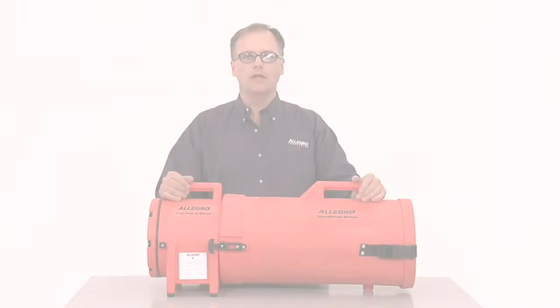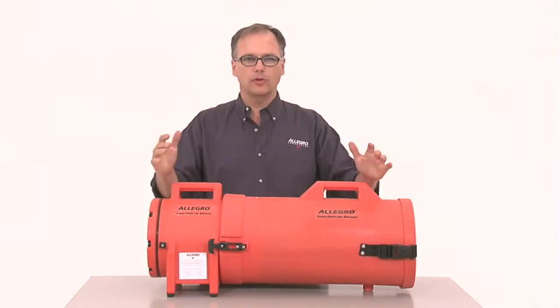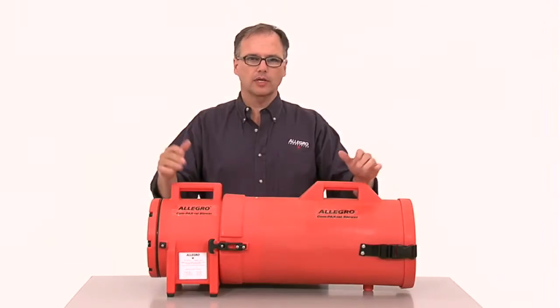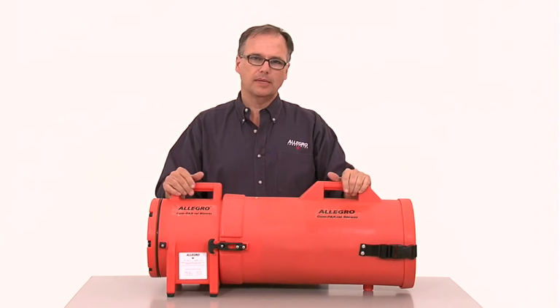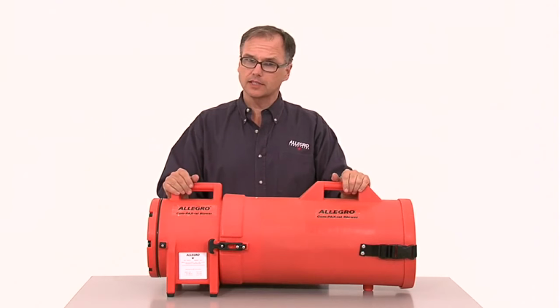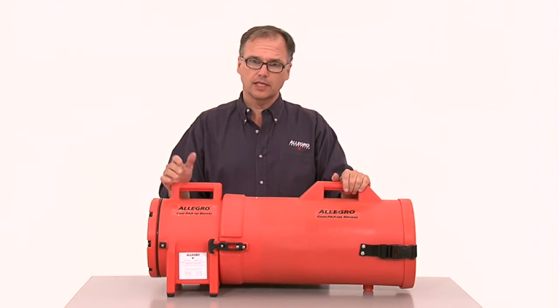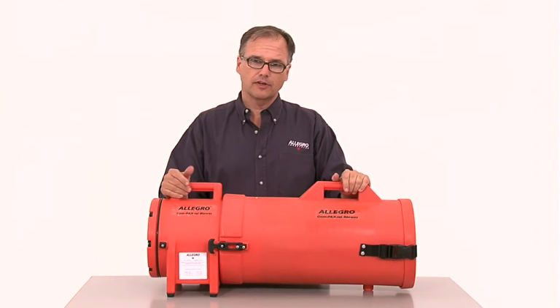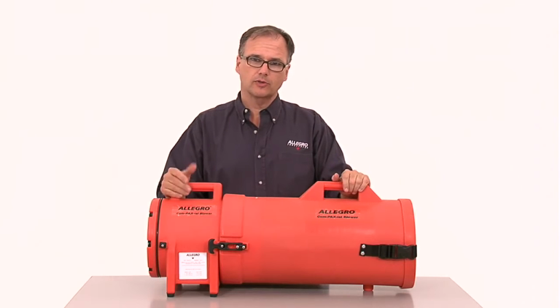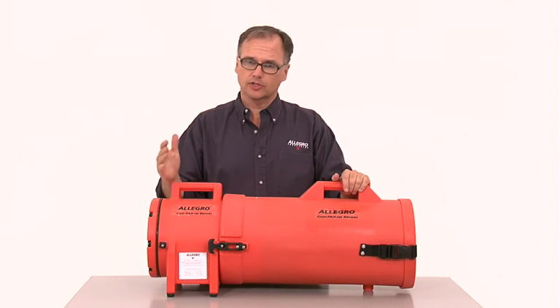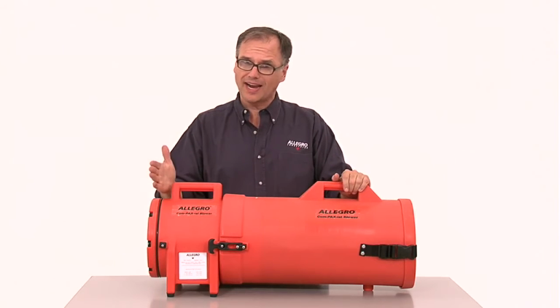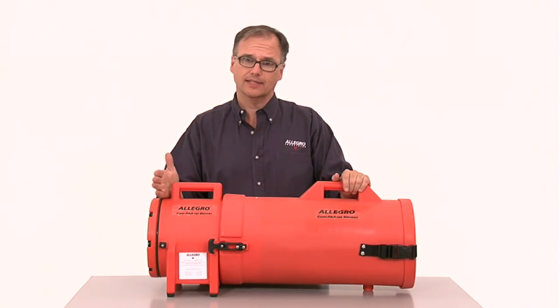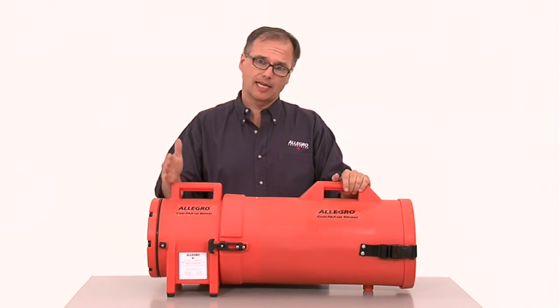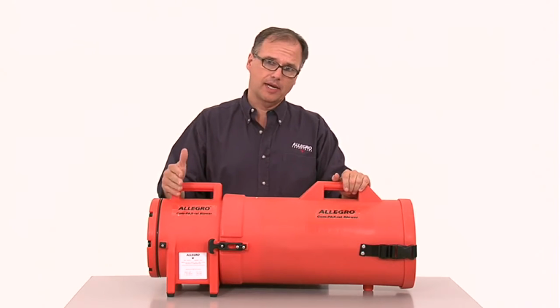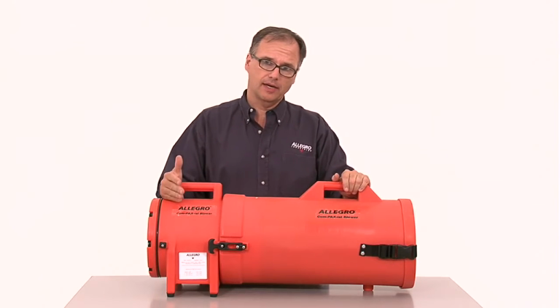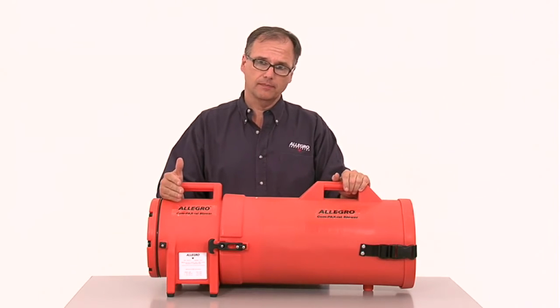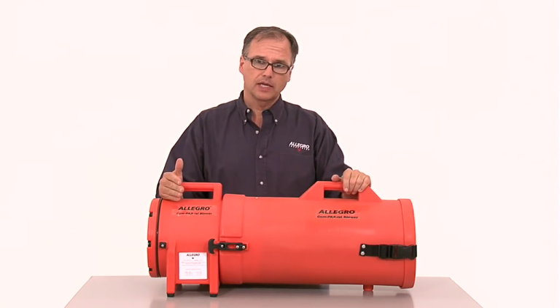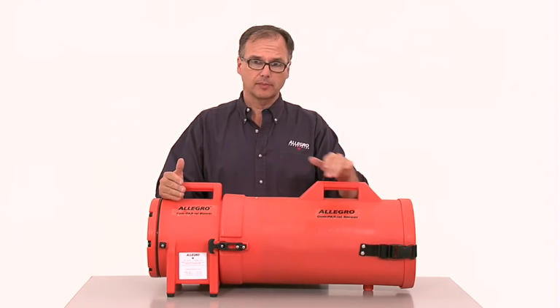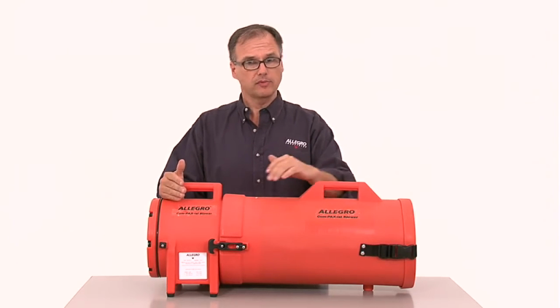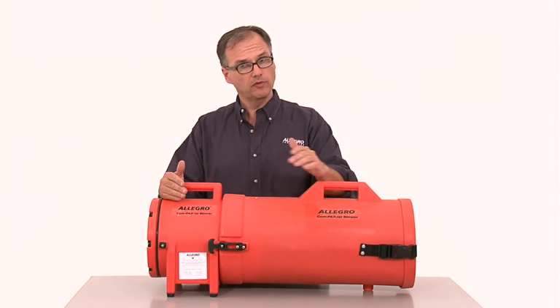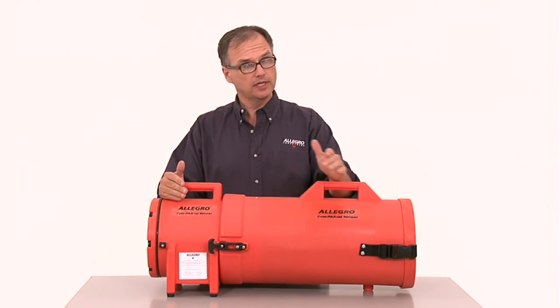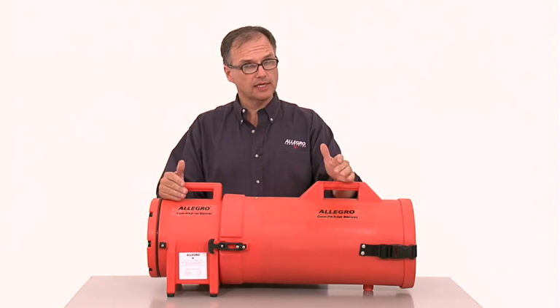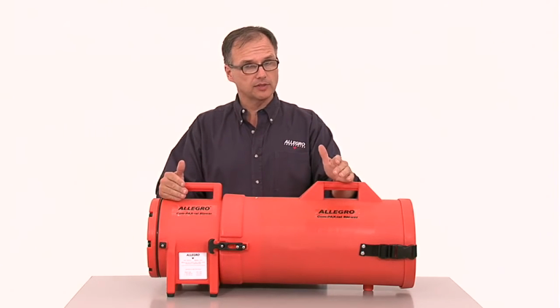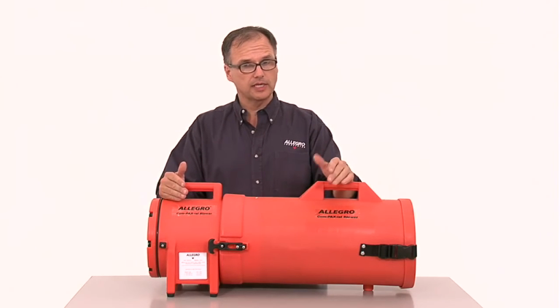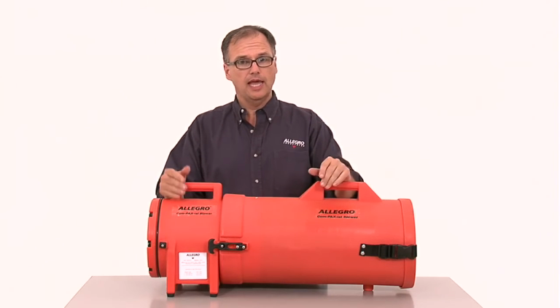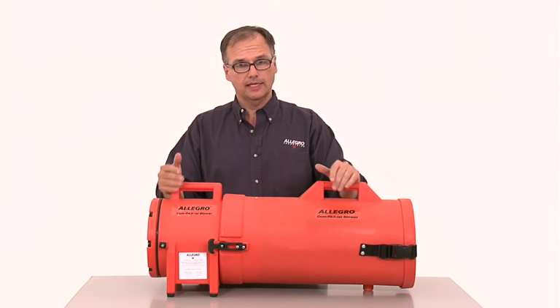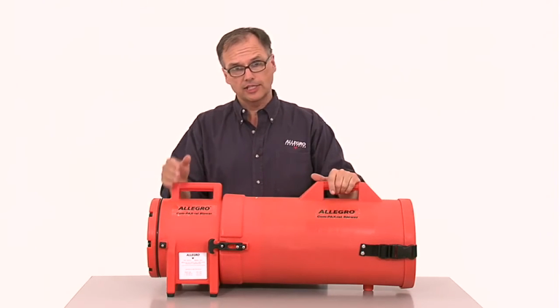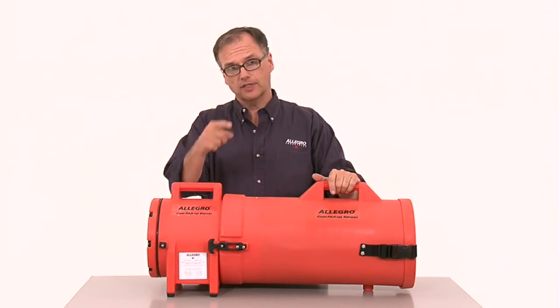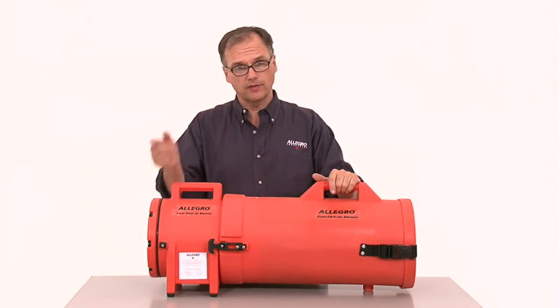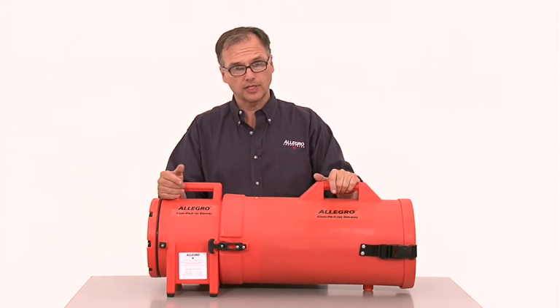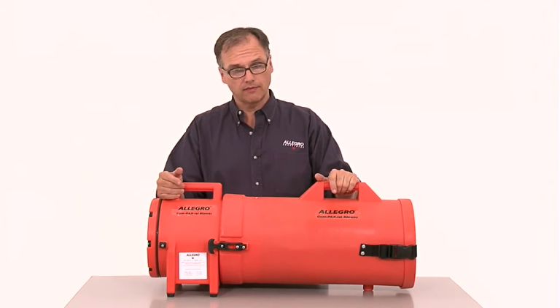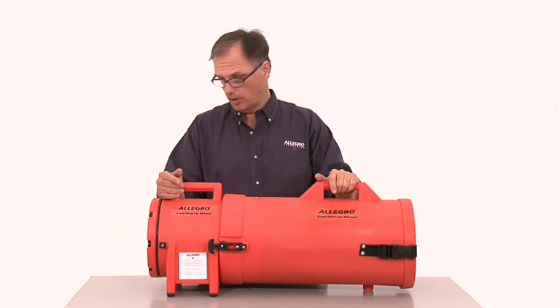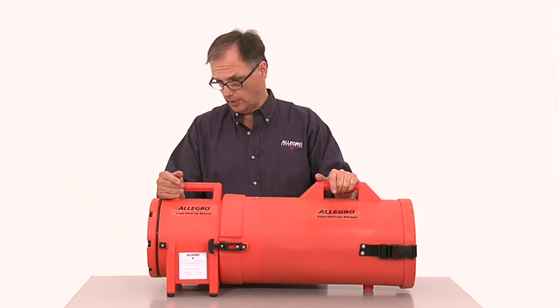The unit can be easily configured to extract contaminated air. Simply remove the duct housing and attach it to the other side of the blower.